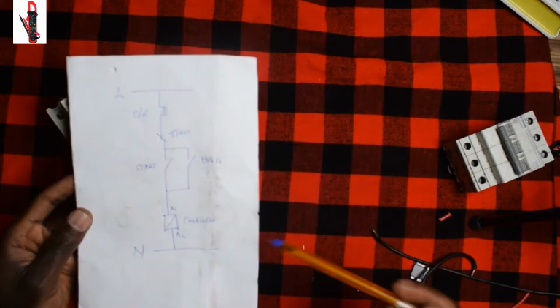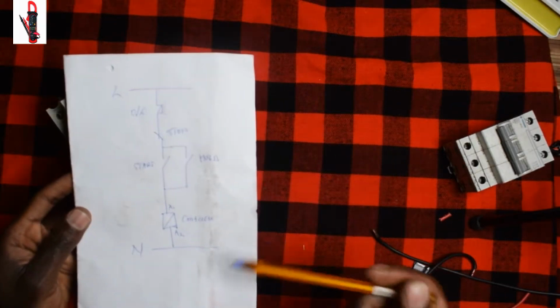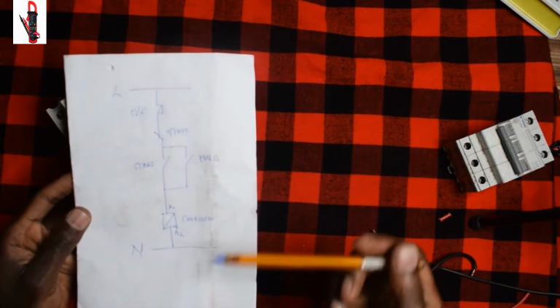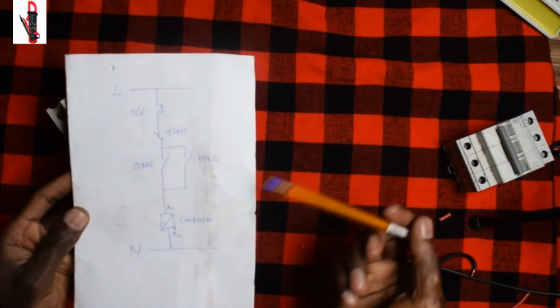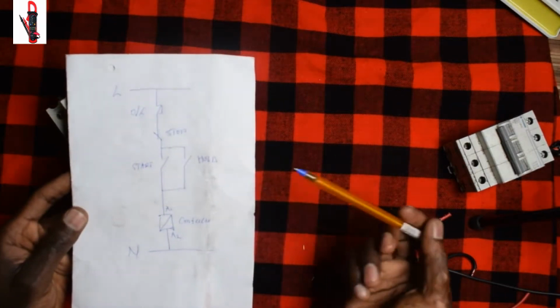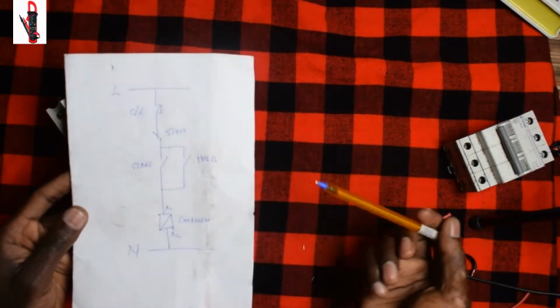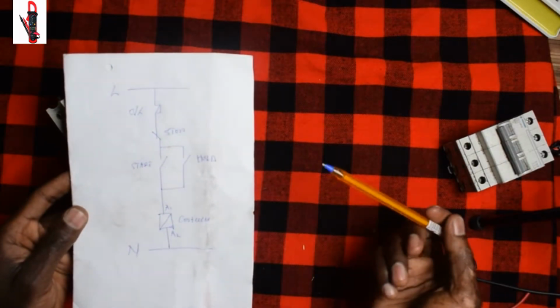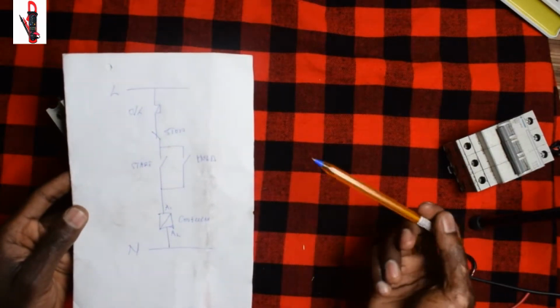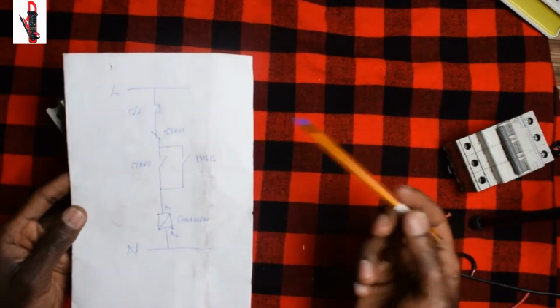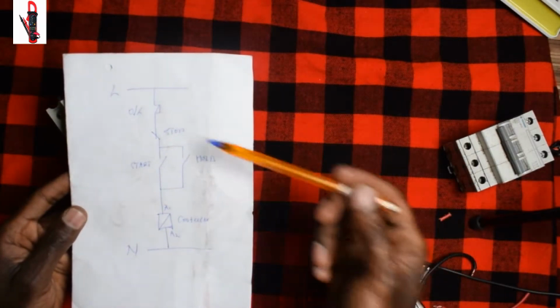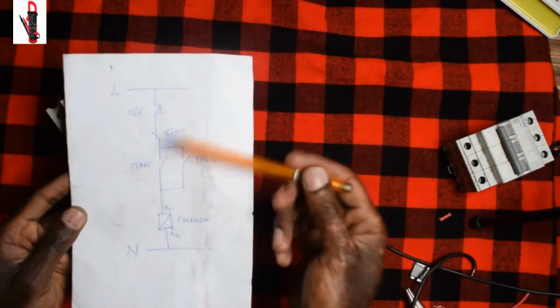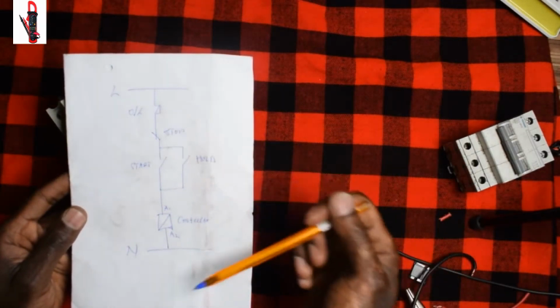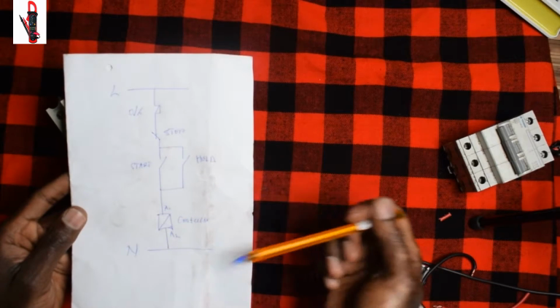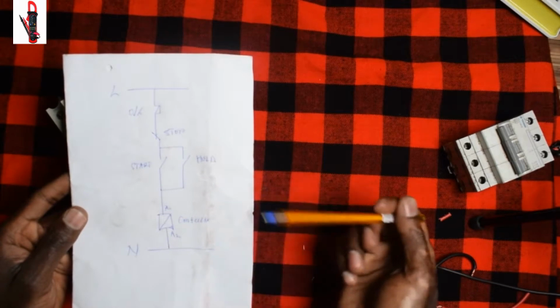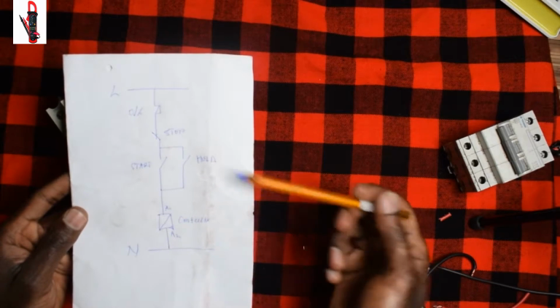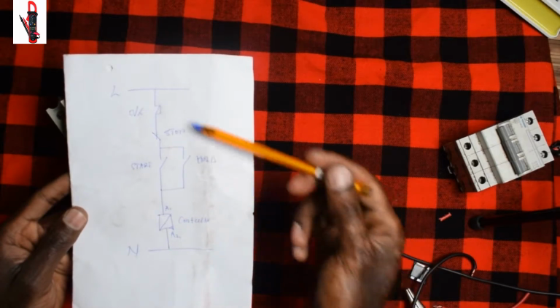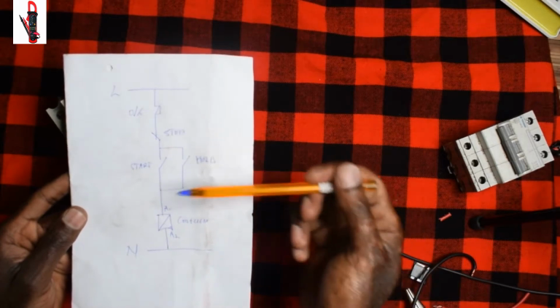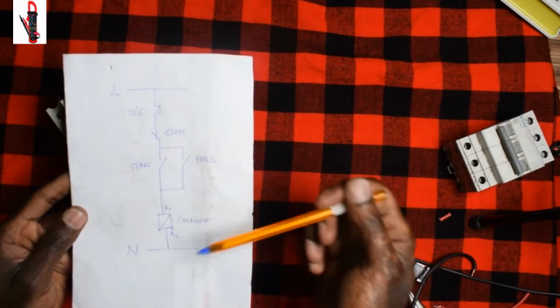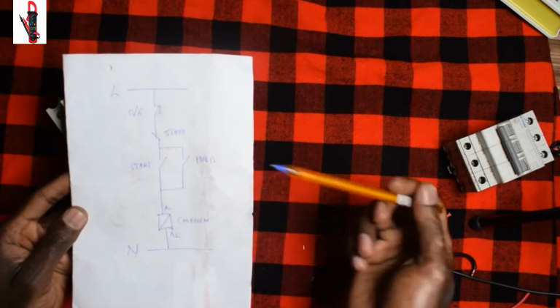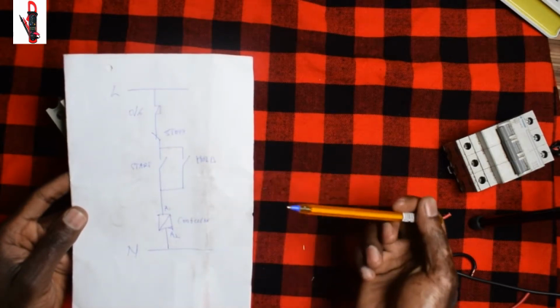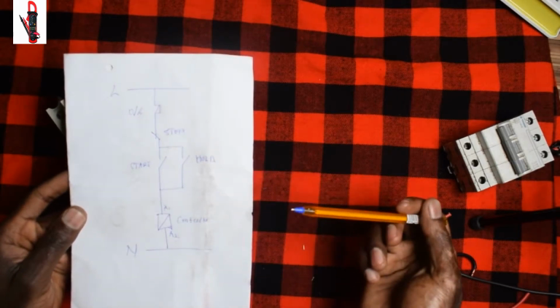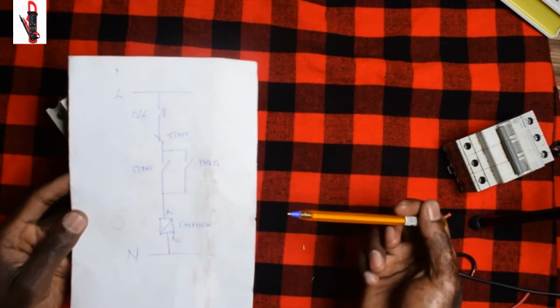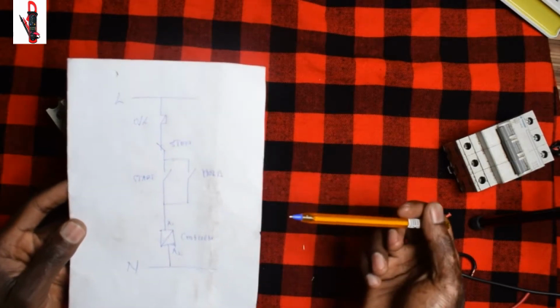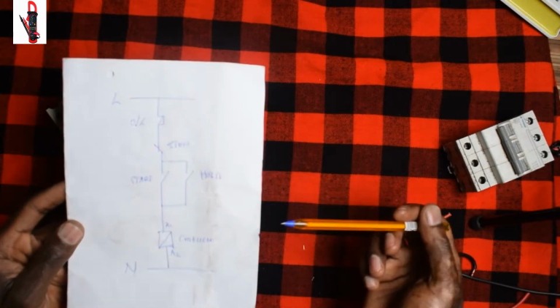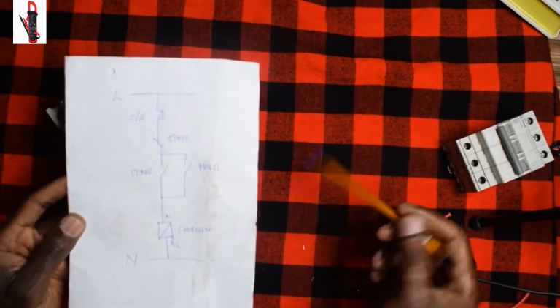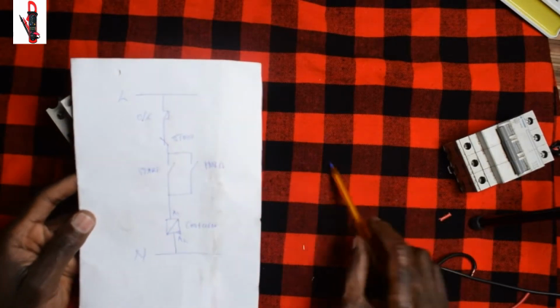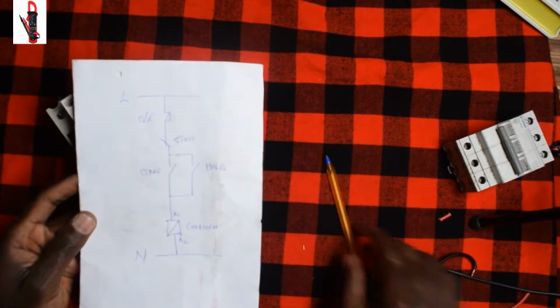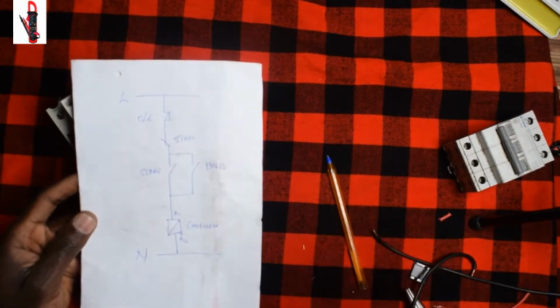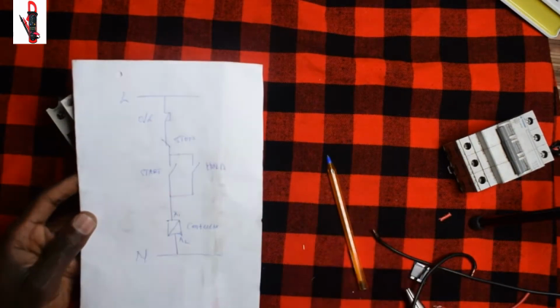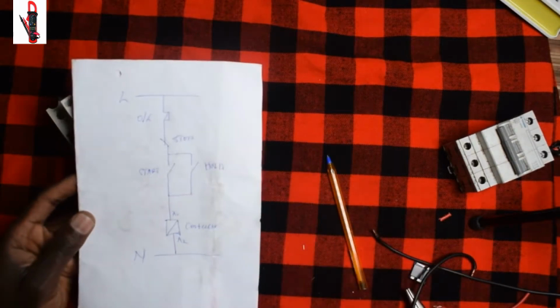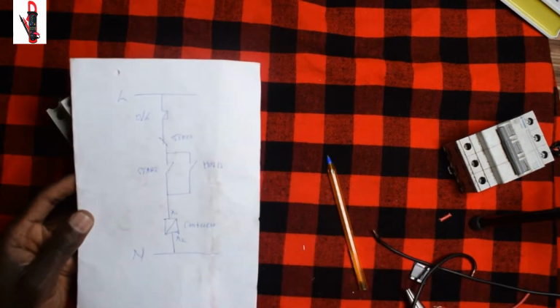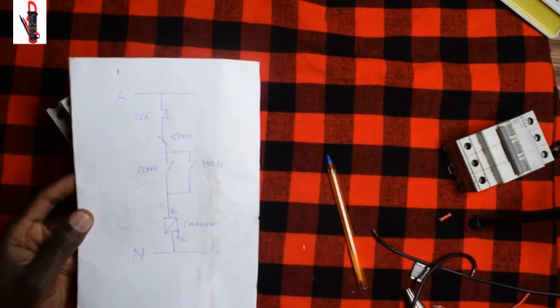You can pause the video, draw it, and then go through it.